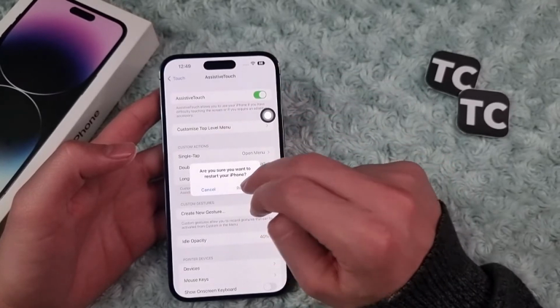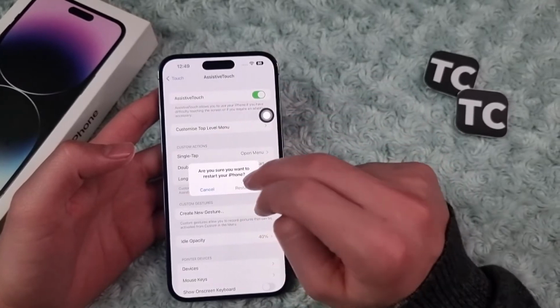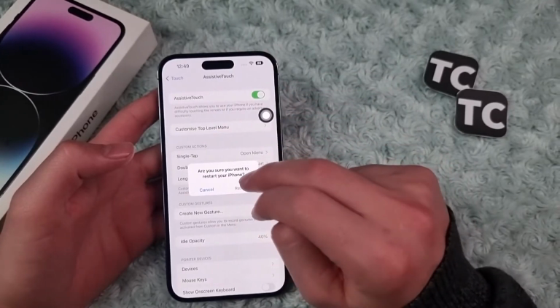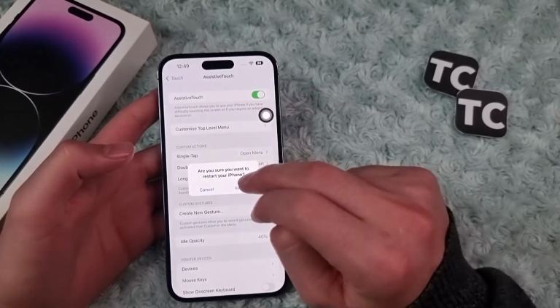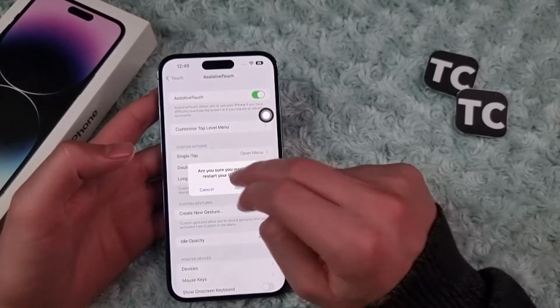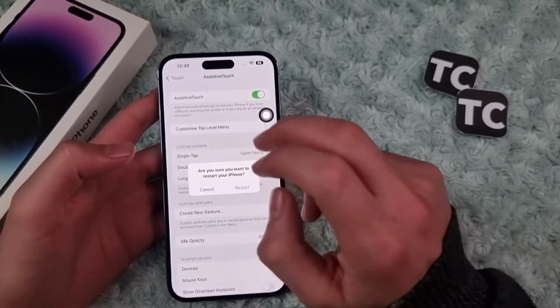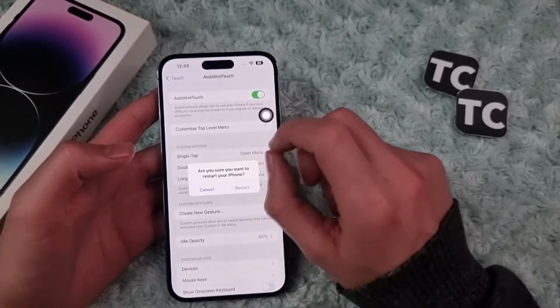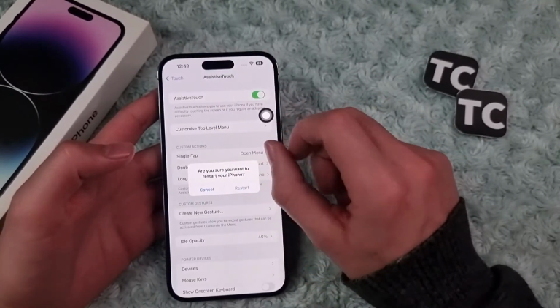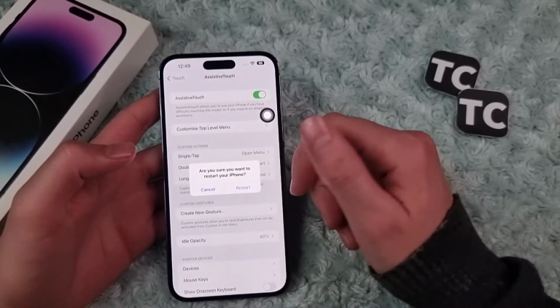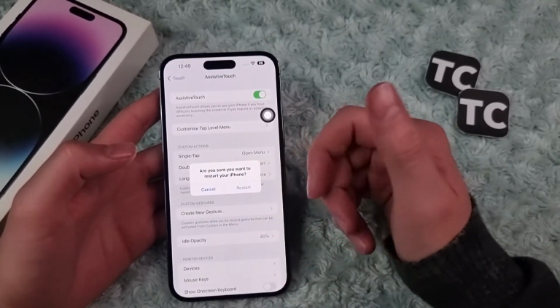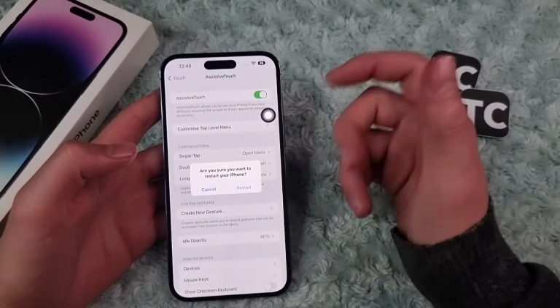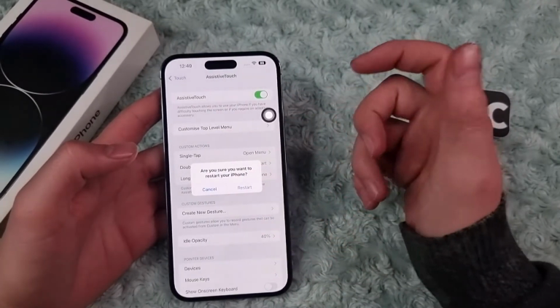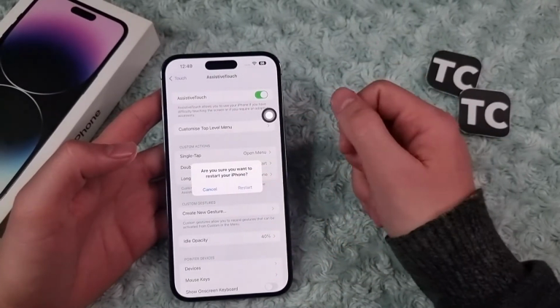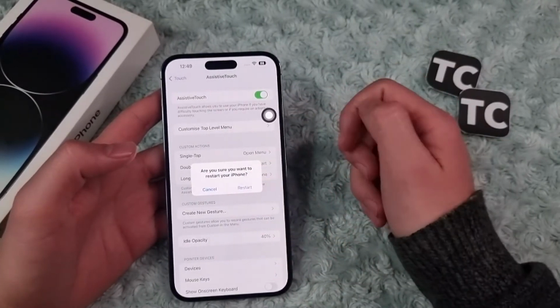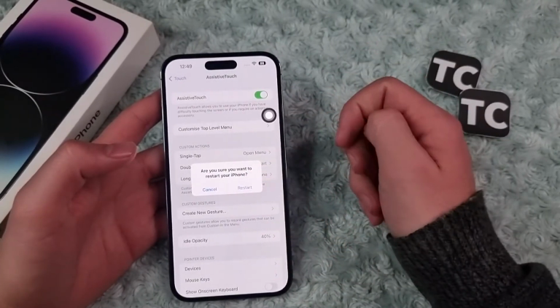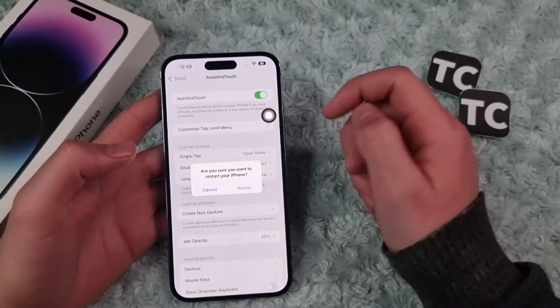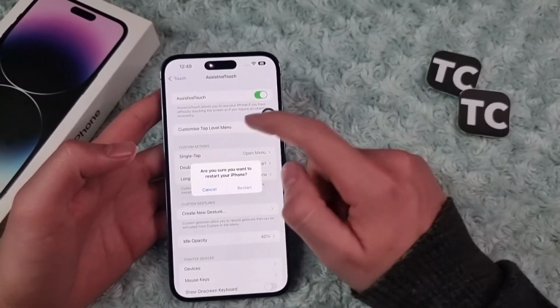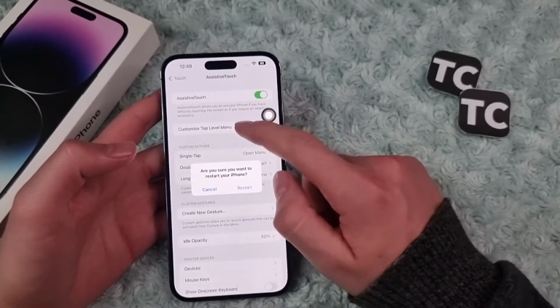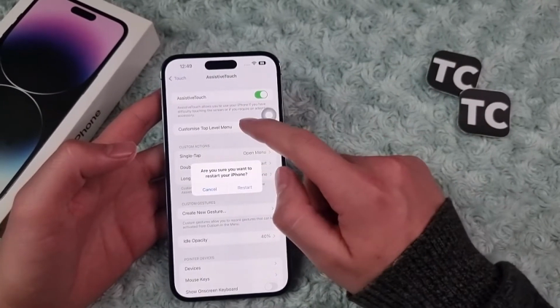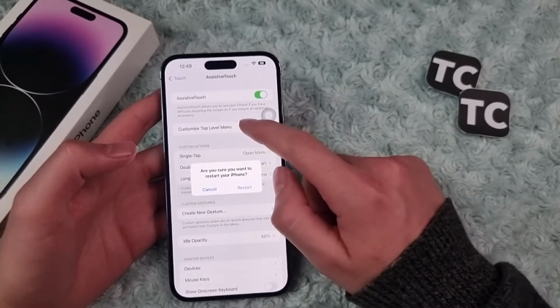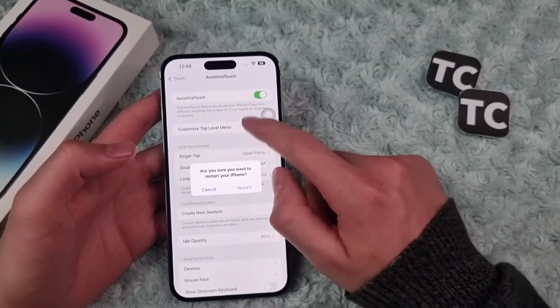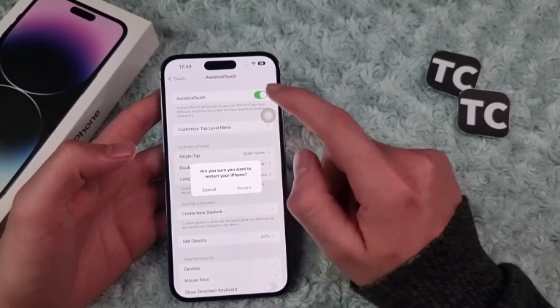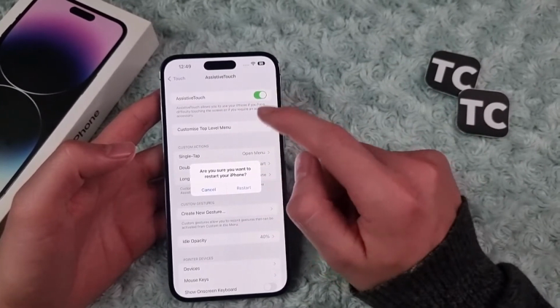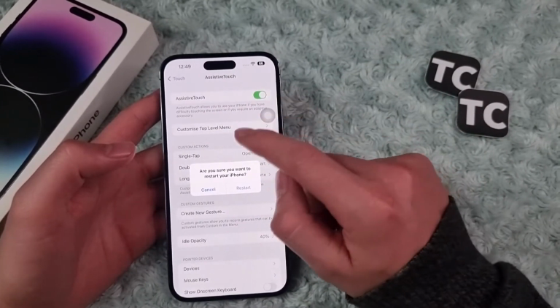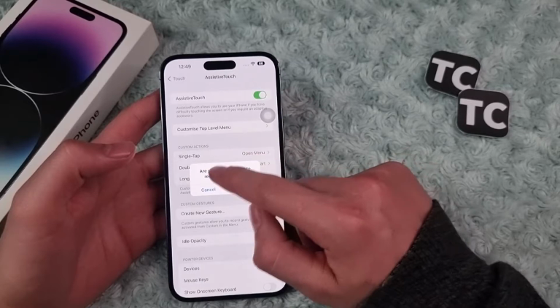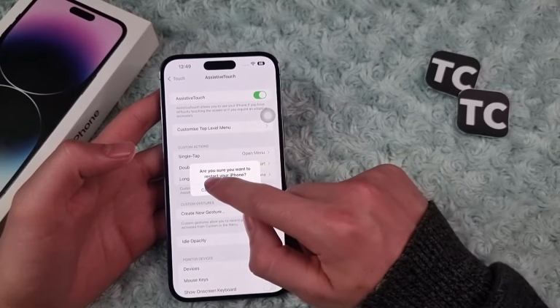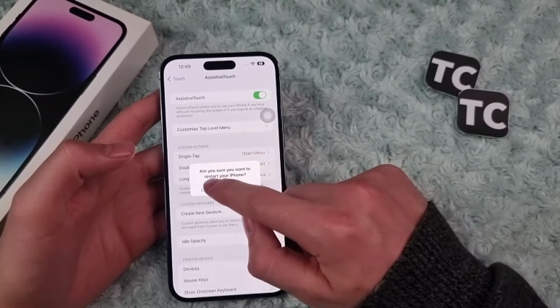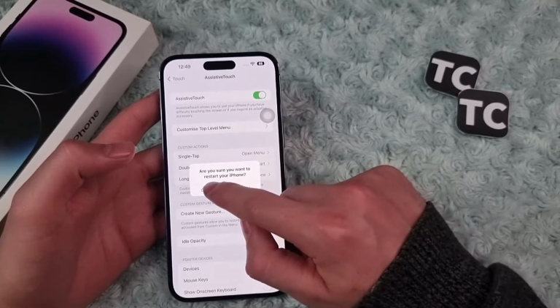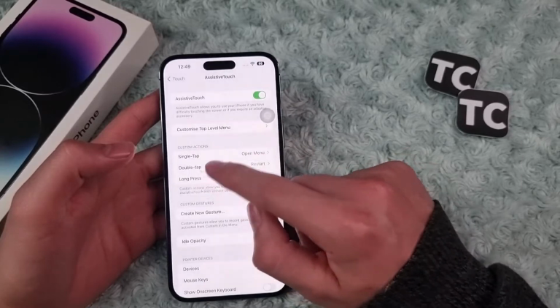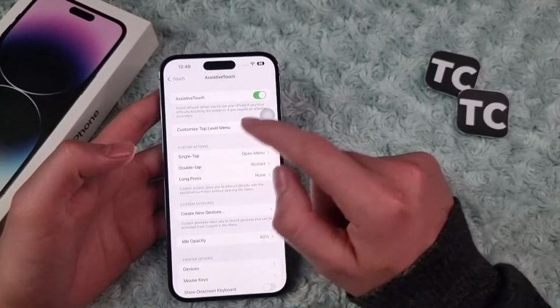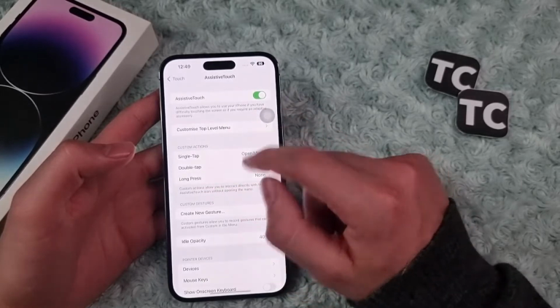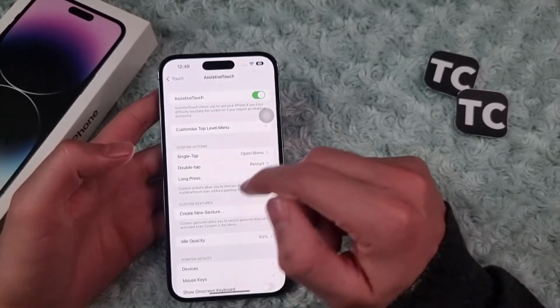When you turn it on, just tap on it, go to Device, then More, and you have Restart here. Tap on it and your phone will be restarted.